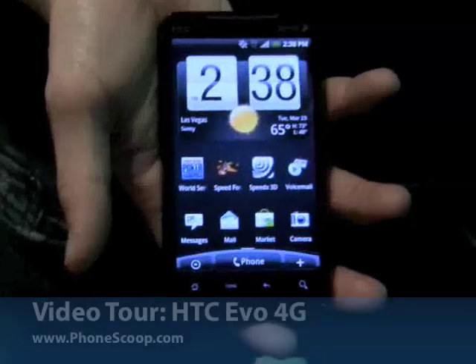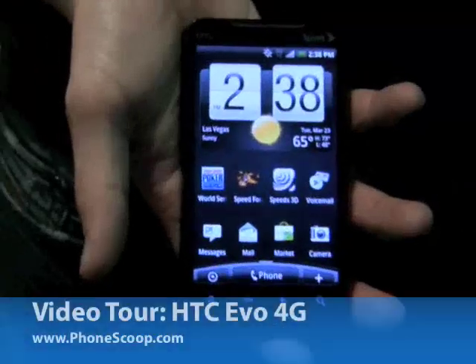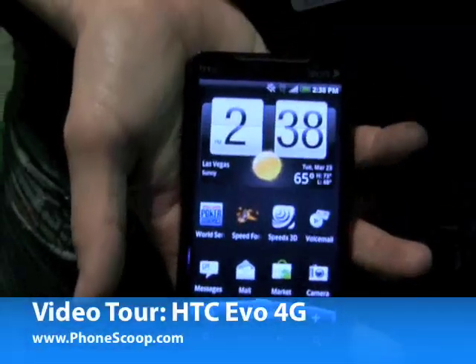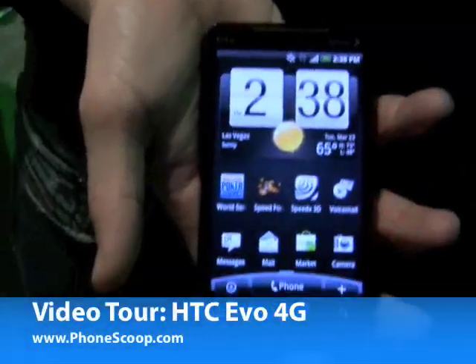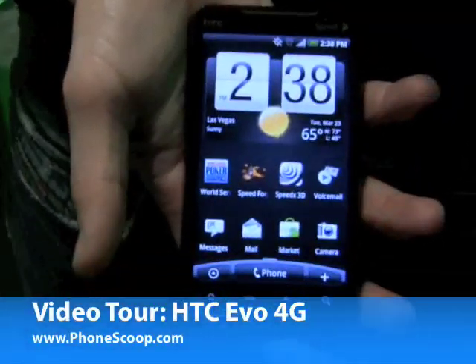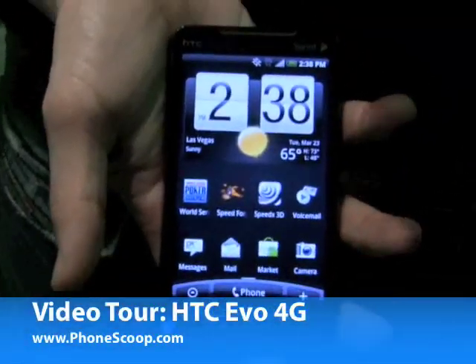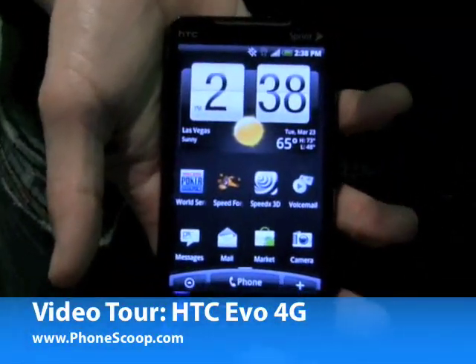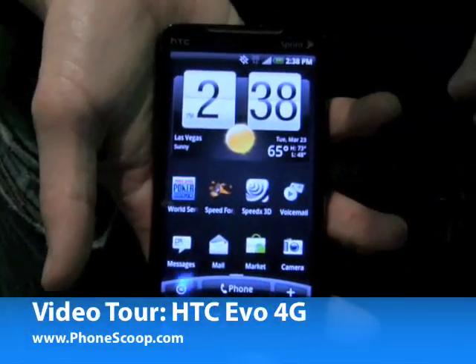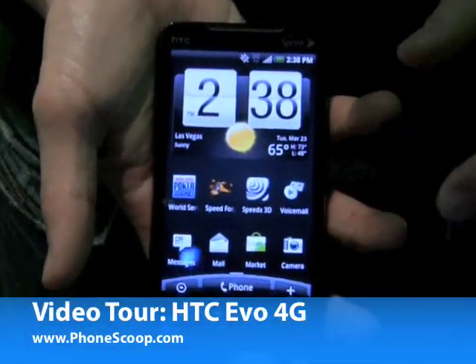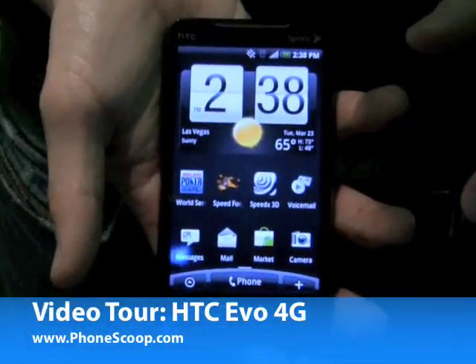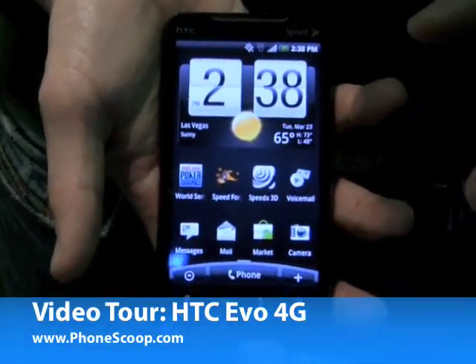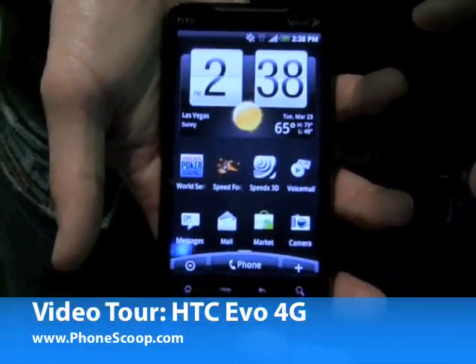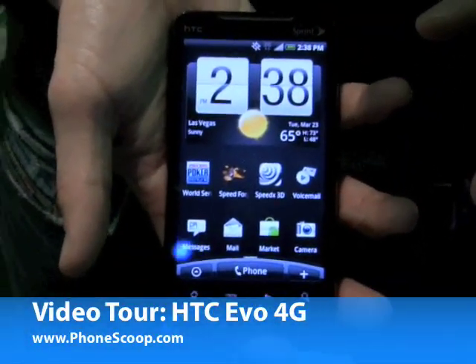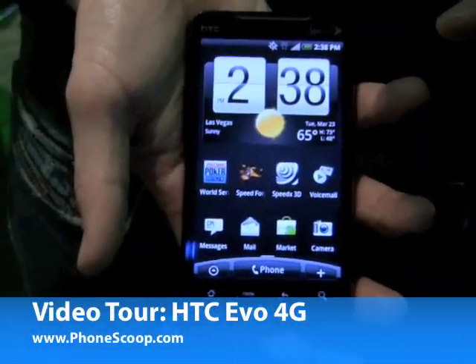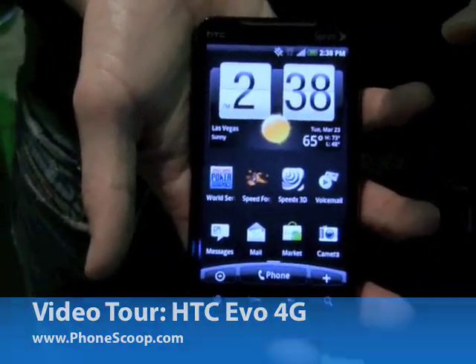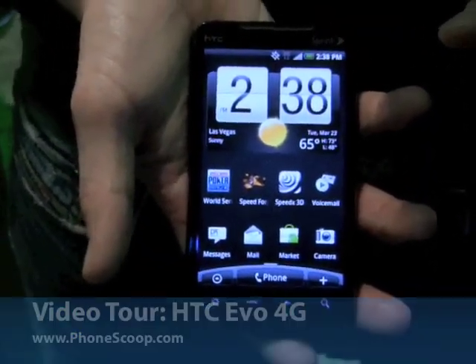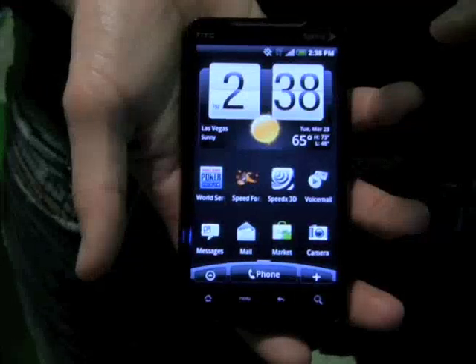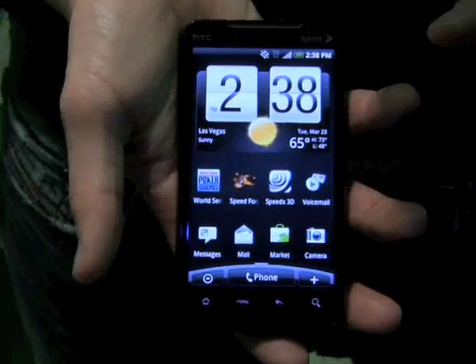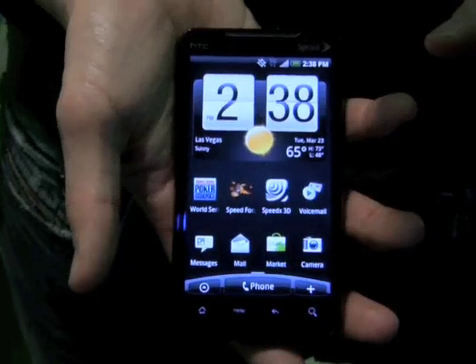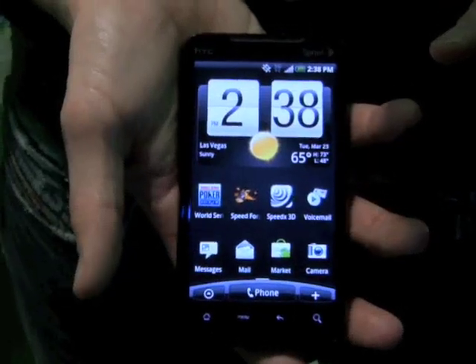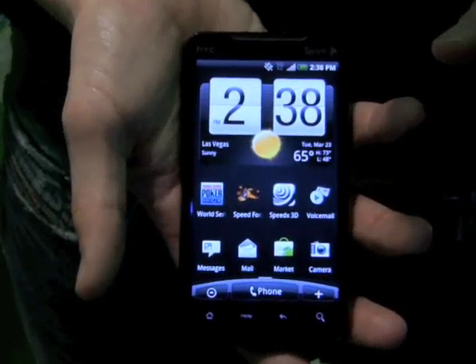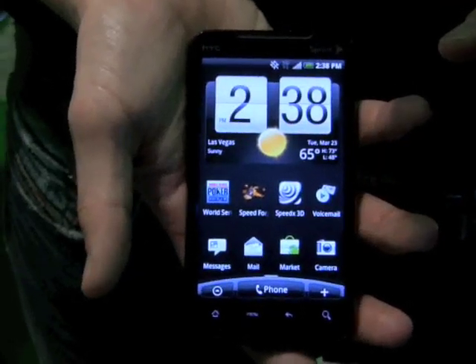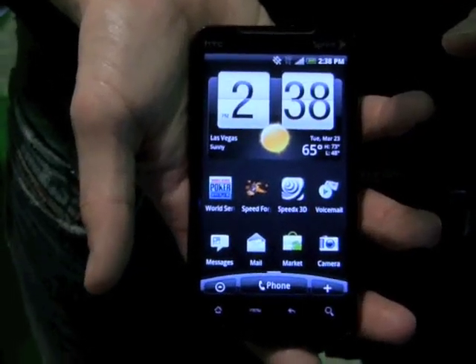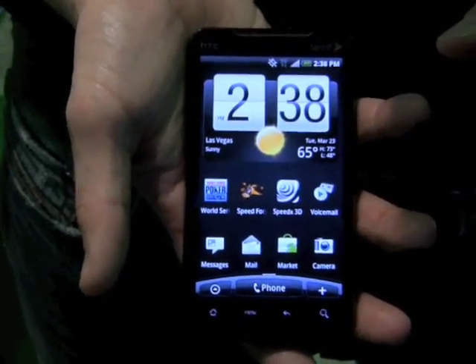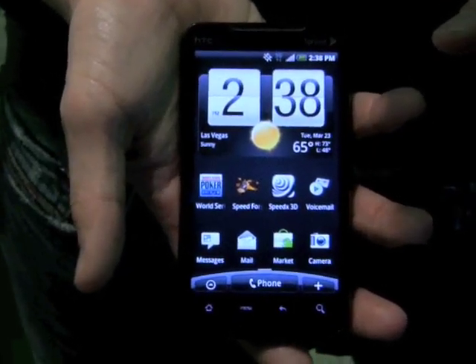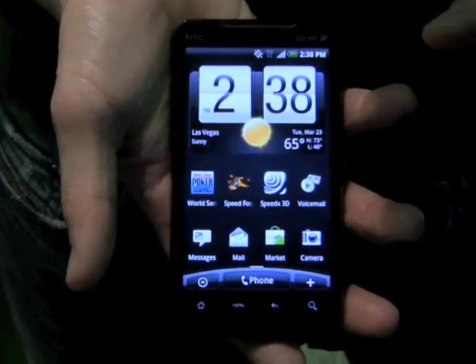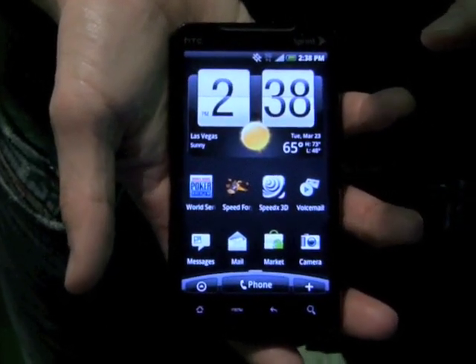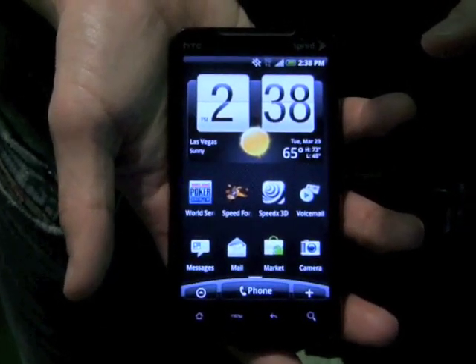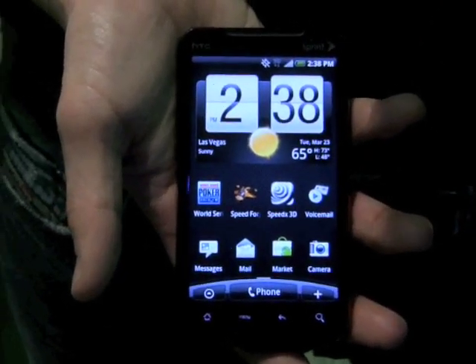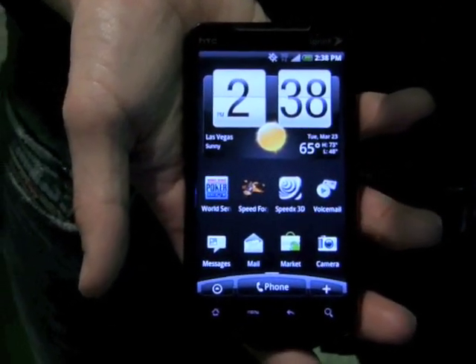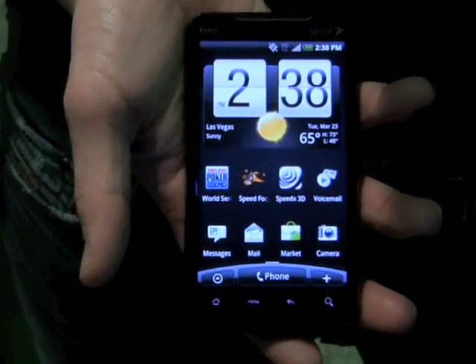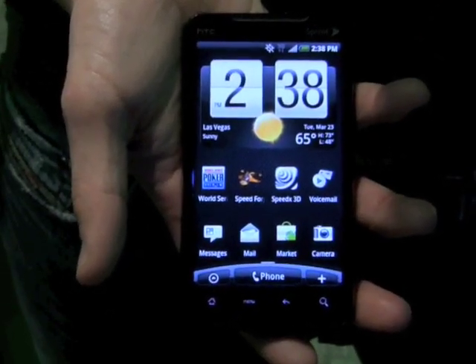Hi, it's Philip Byrne for Phonescoop.com, and here I'm taking a look at the HTC Evo 4G, the first phone on Sprint's WiMAX network.